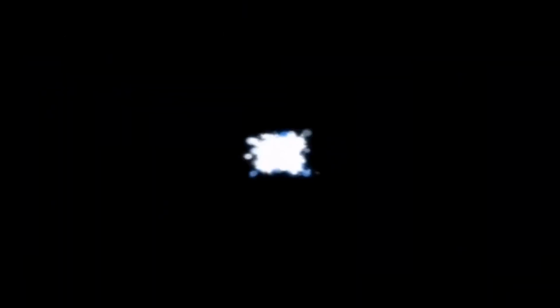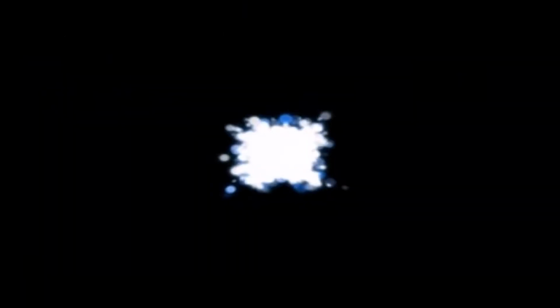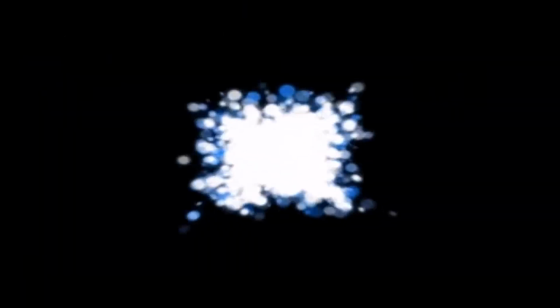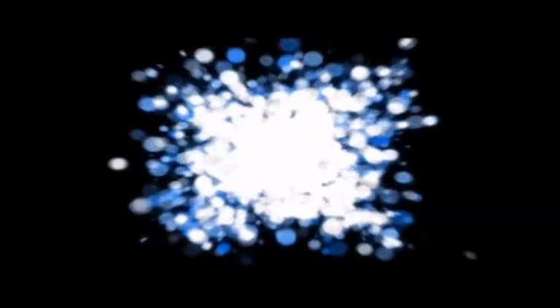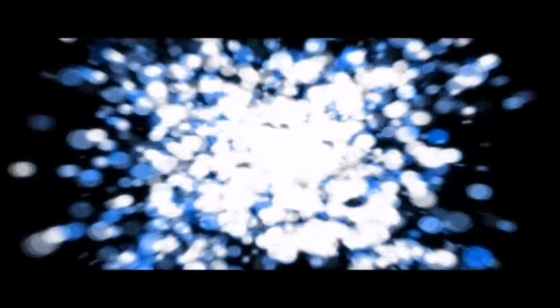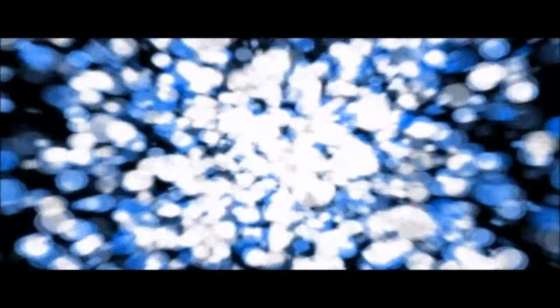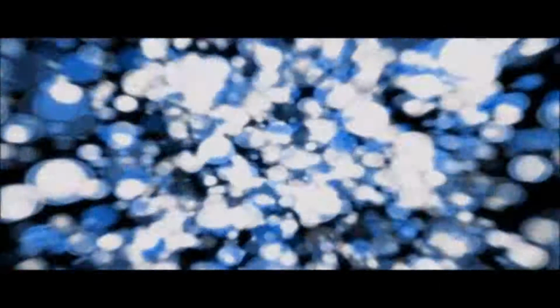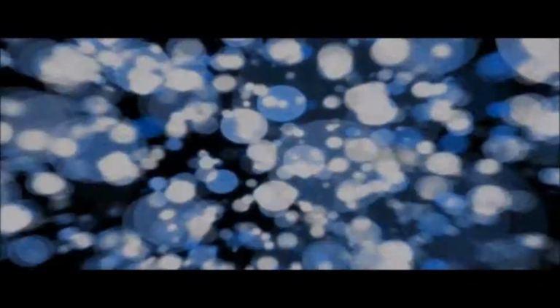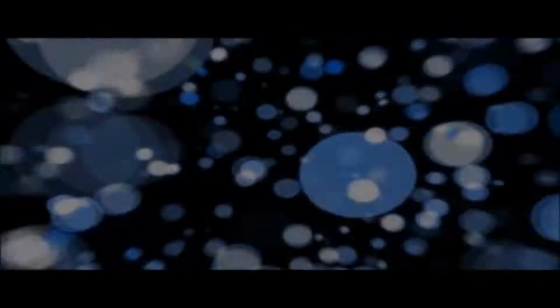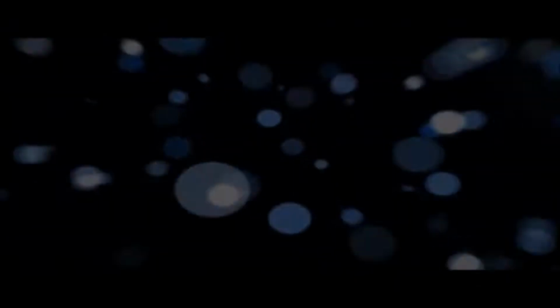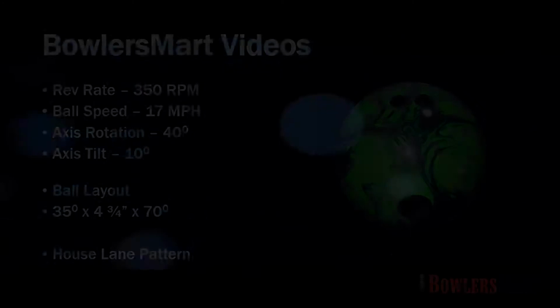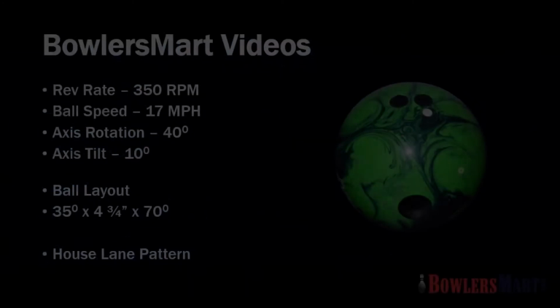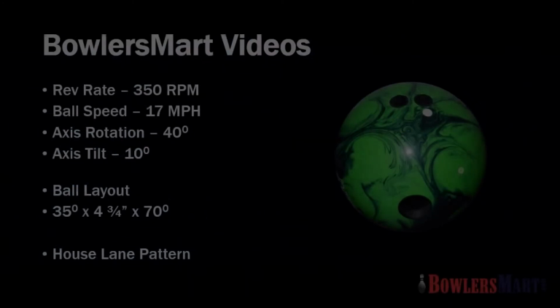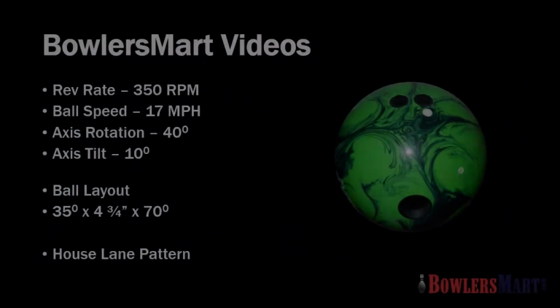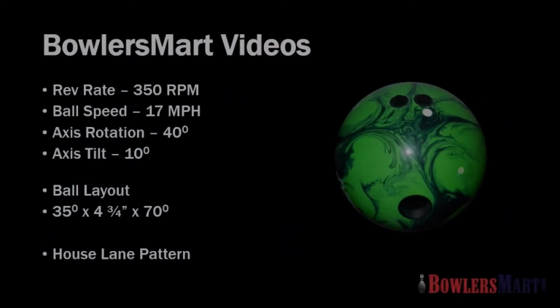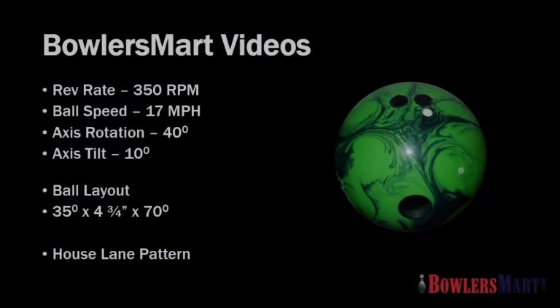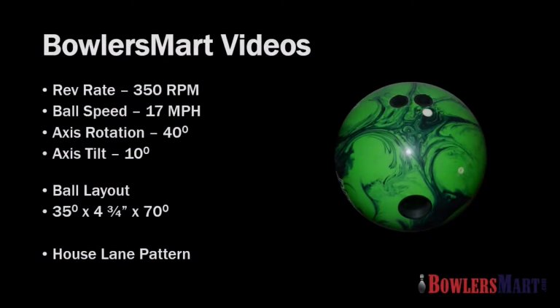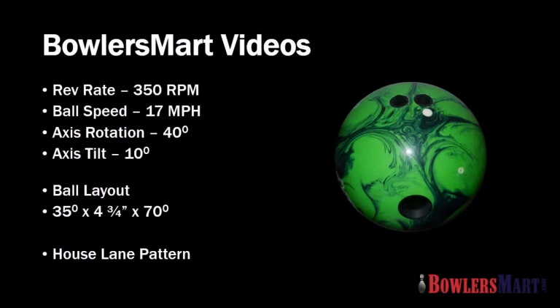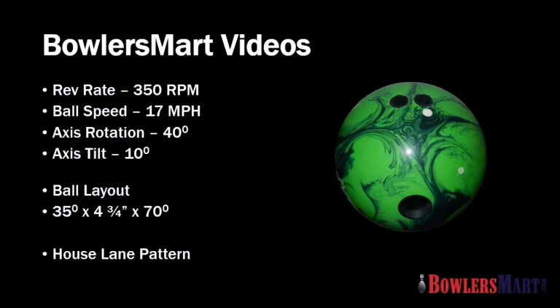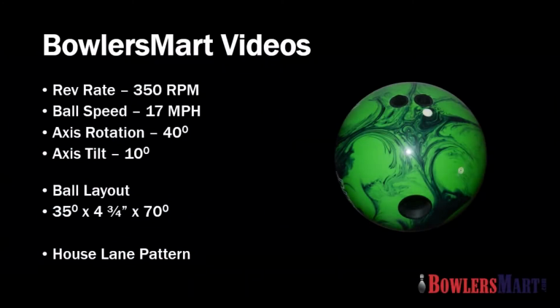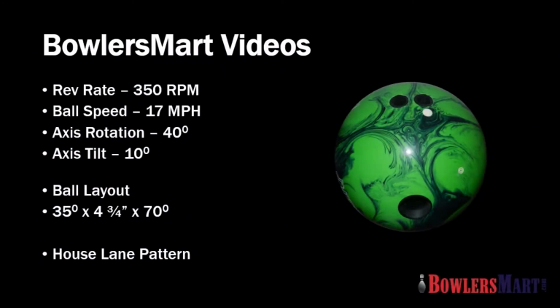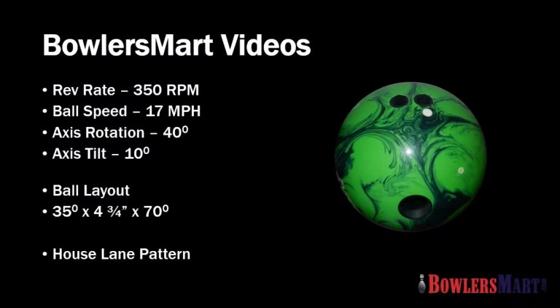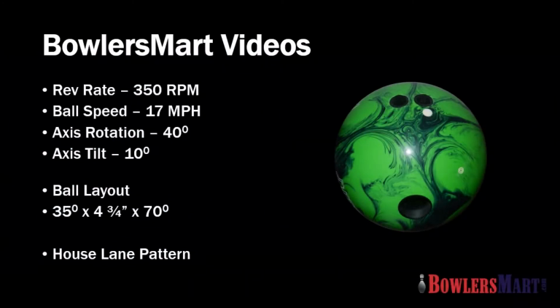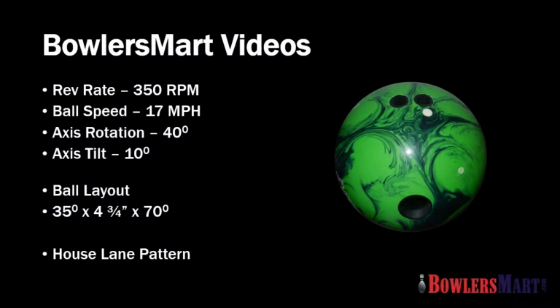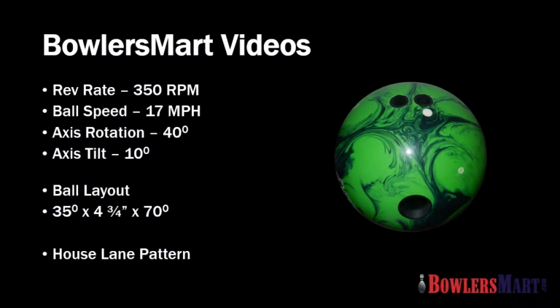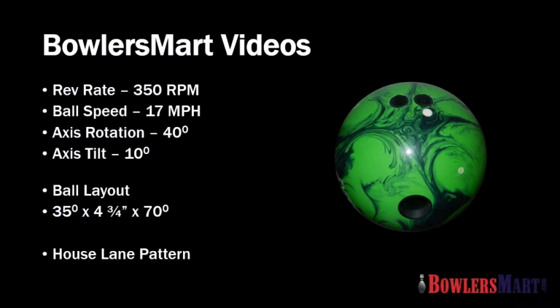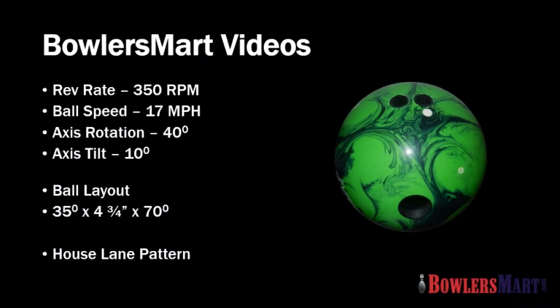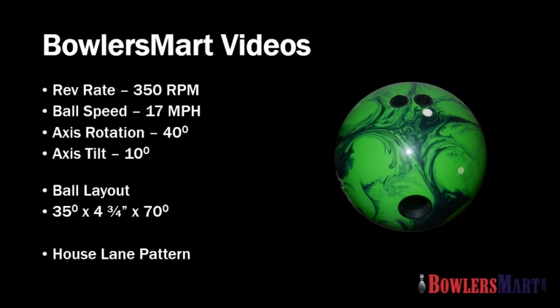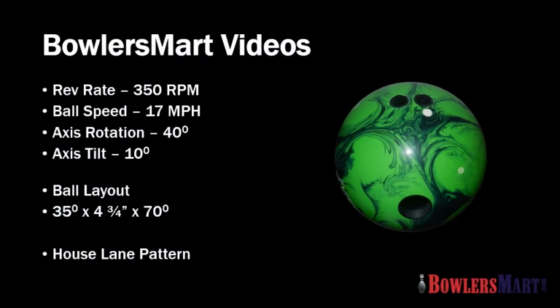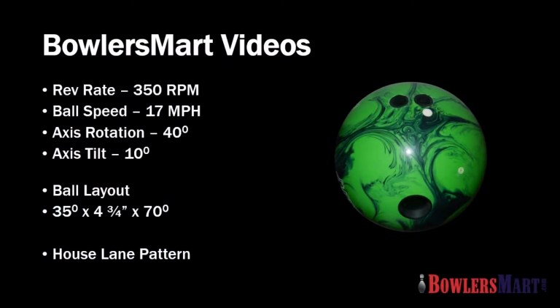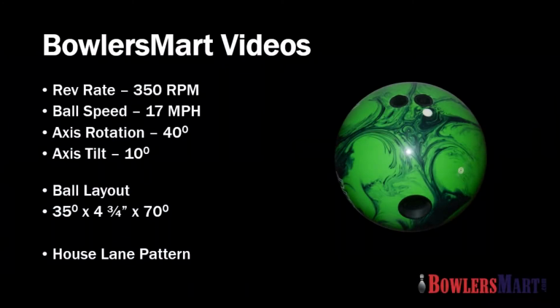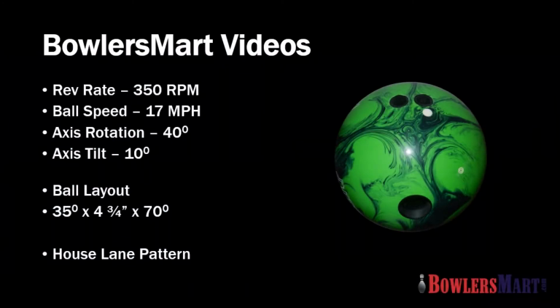This Bowler's Mart video features a medium speed, medium revolution player on a standard house lane pattern.